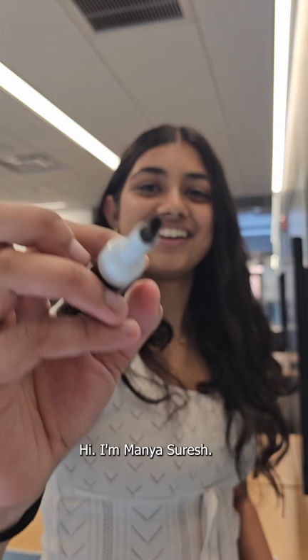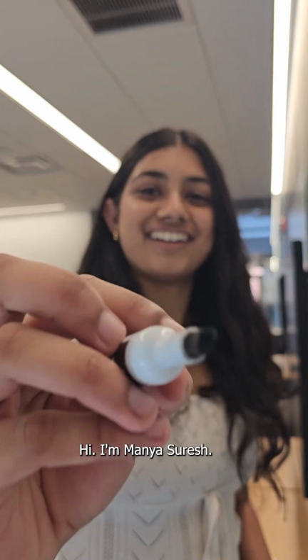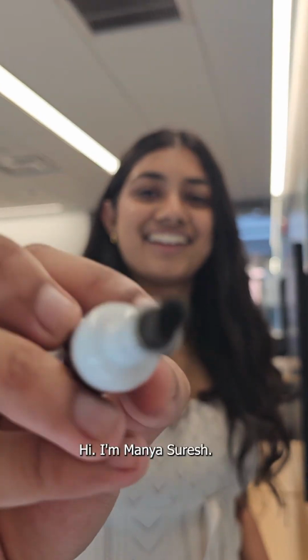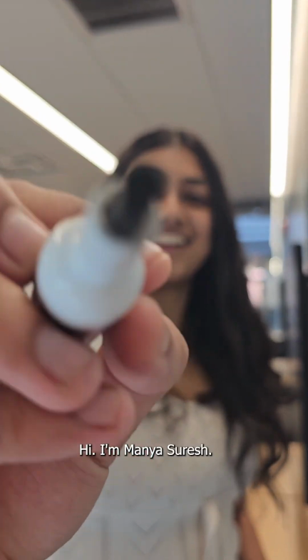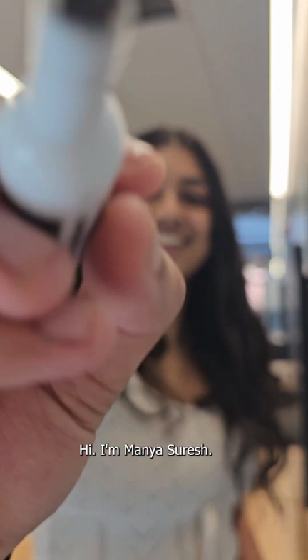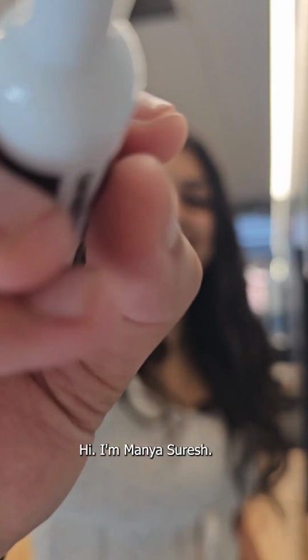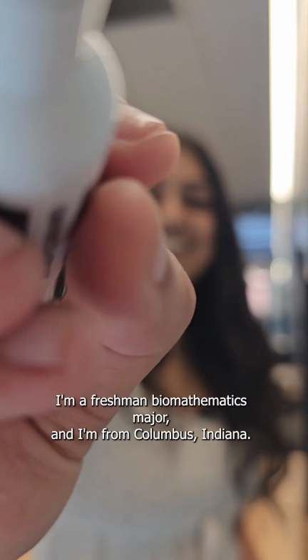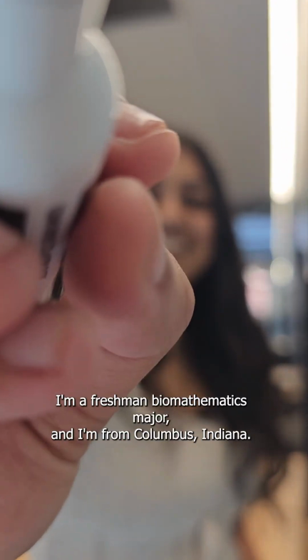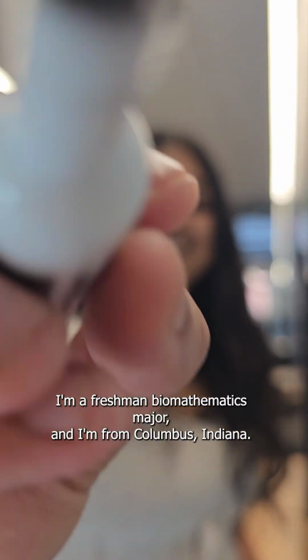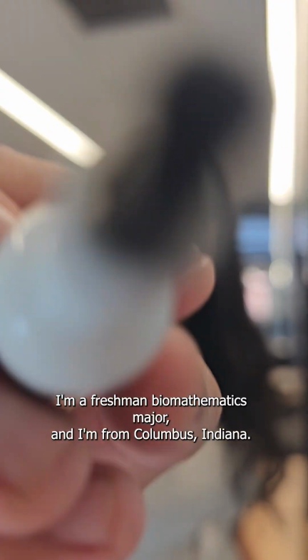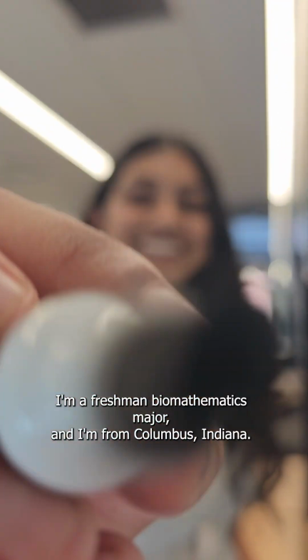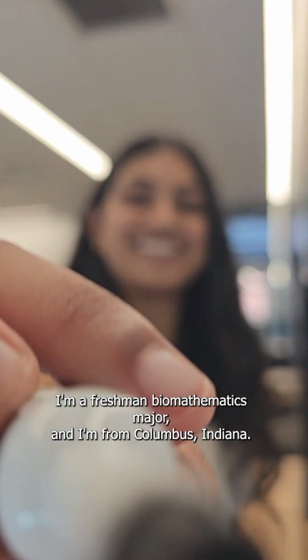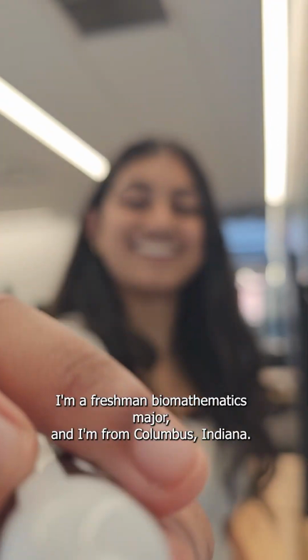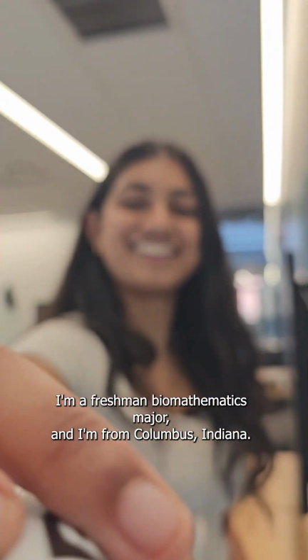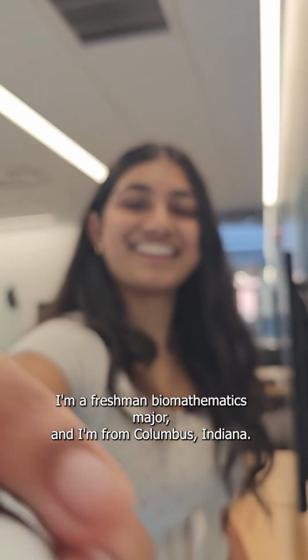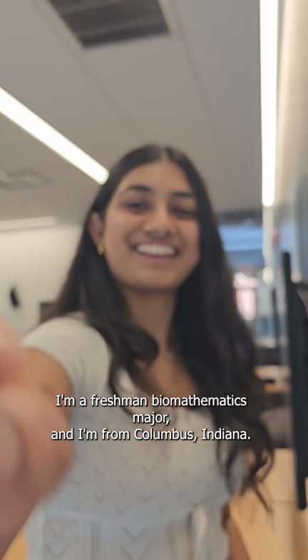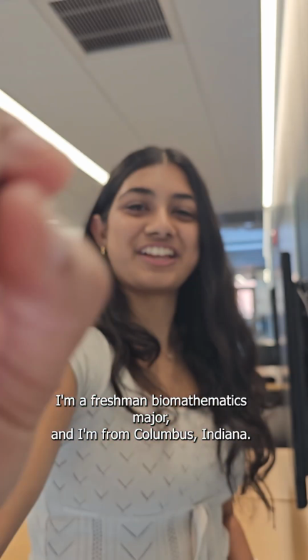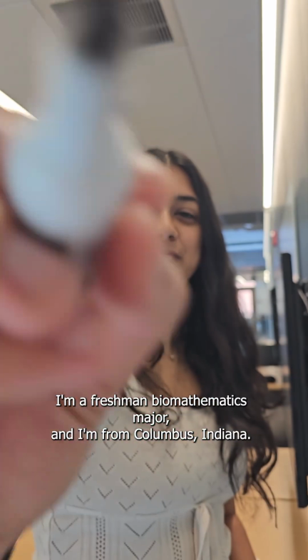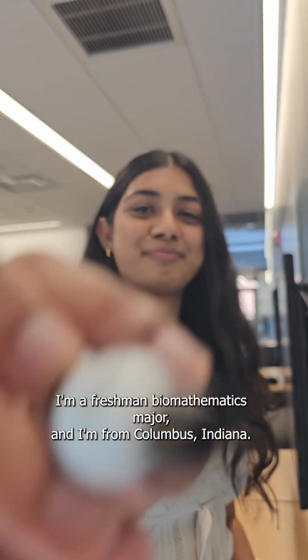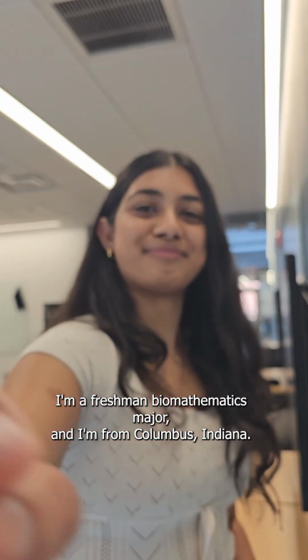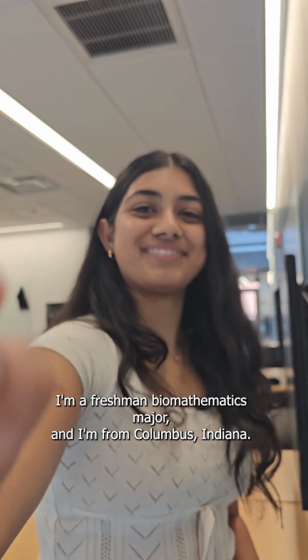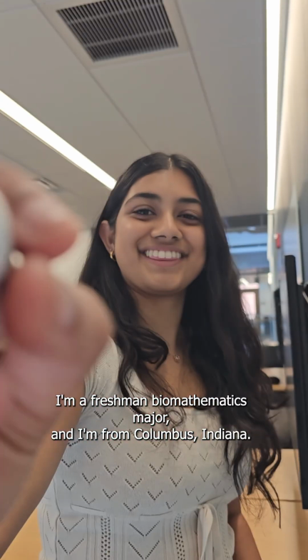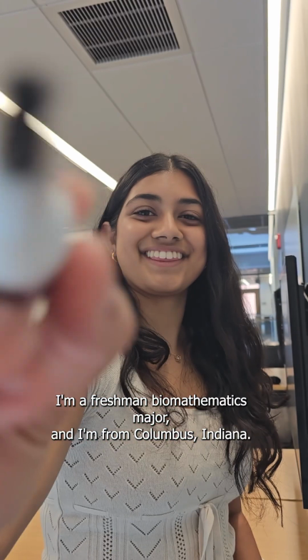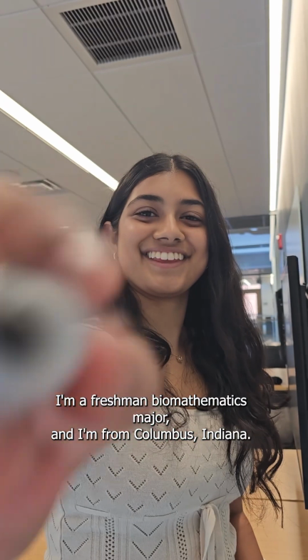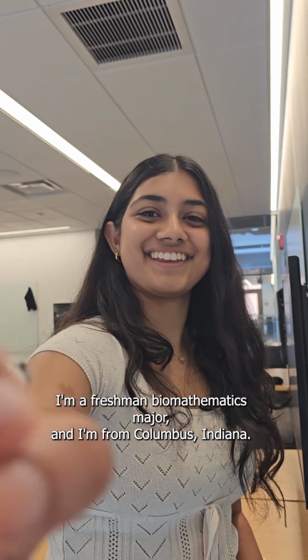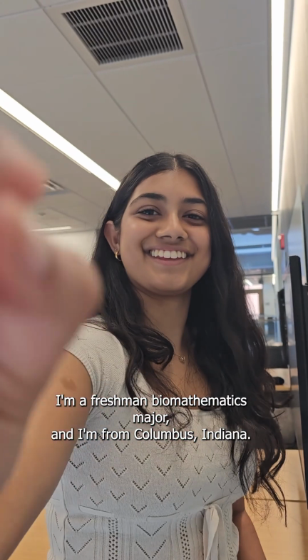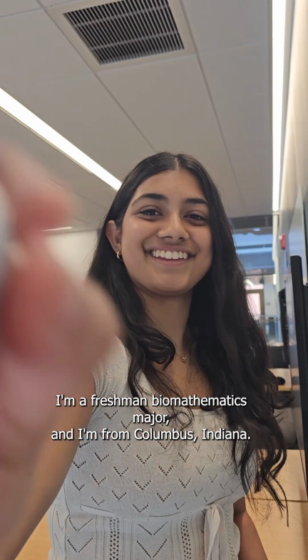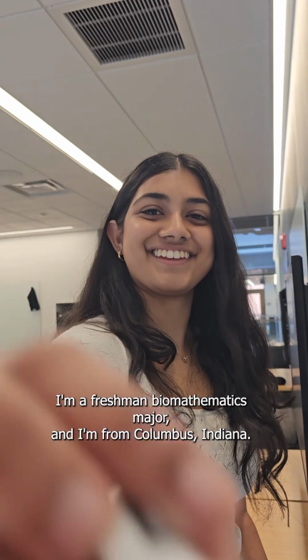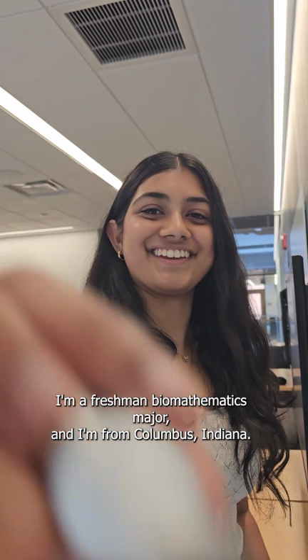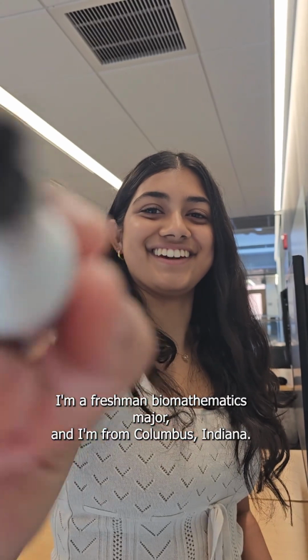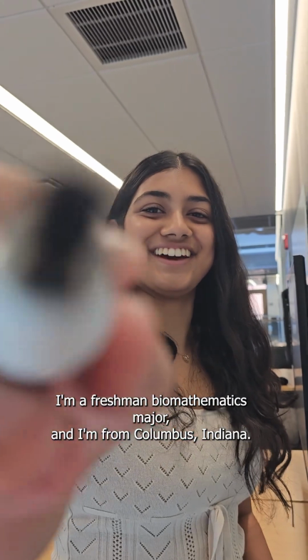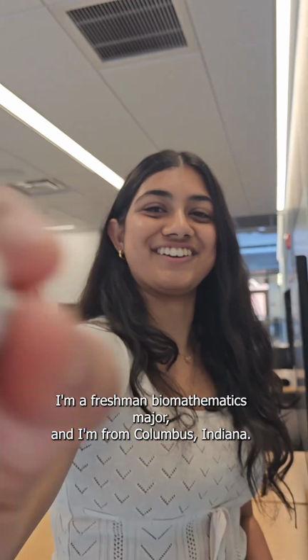Hi, I'm Manya Suresh. I'm a freshman biomathematics major, and I'm from Columbus, Indiana.